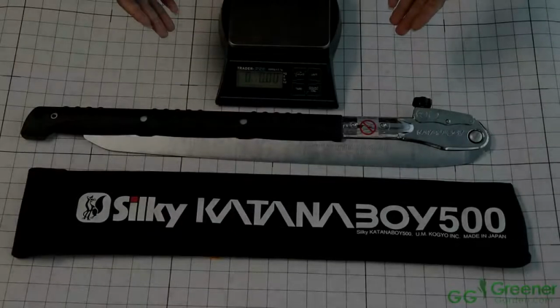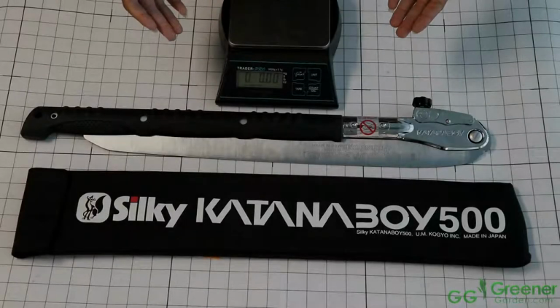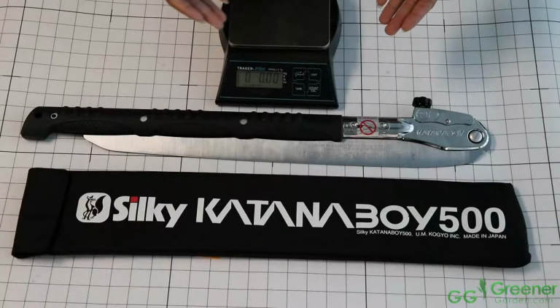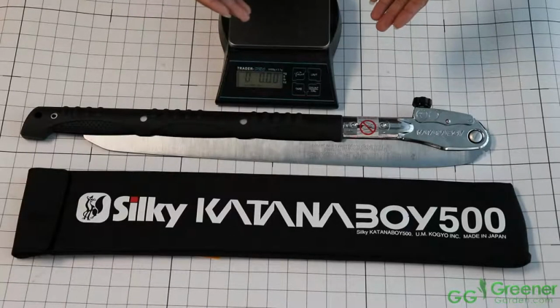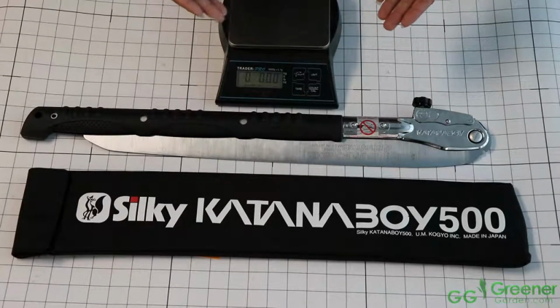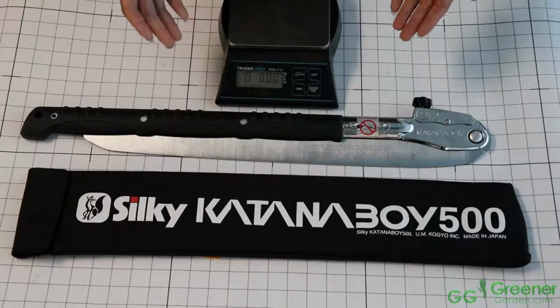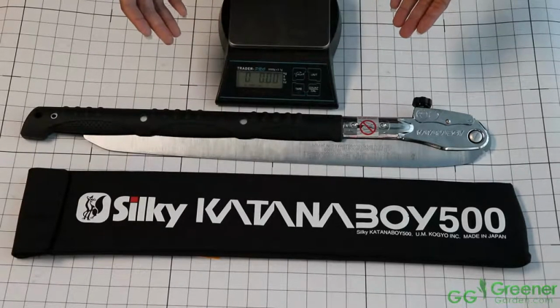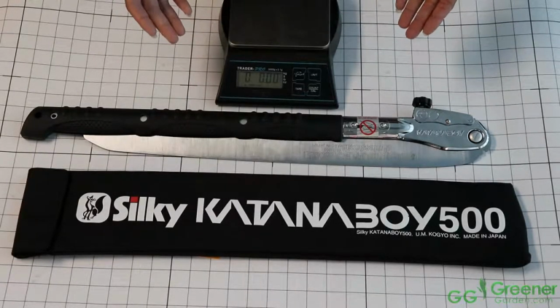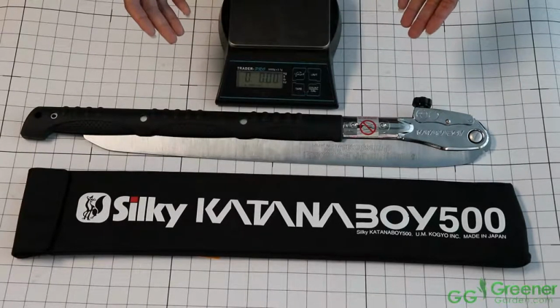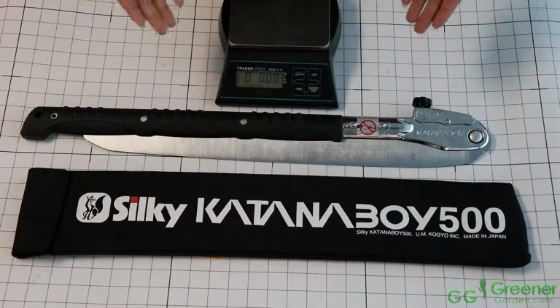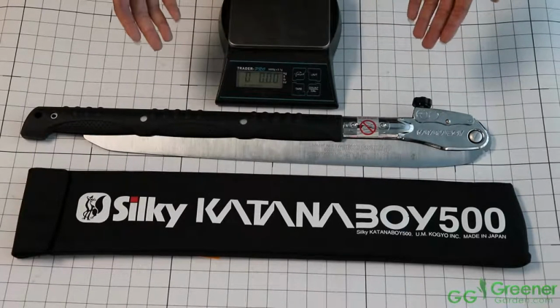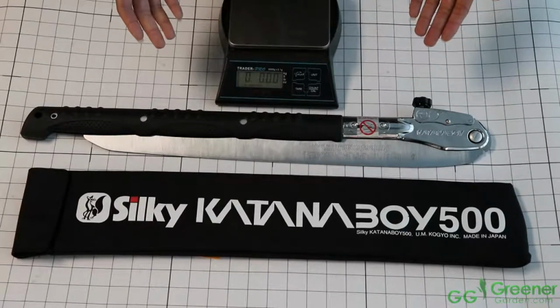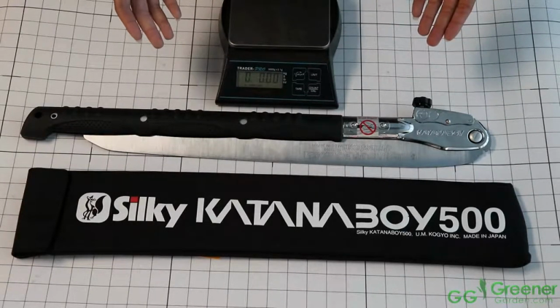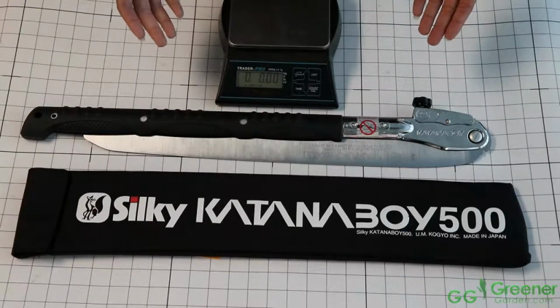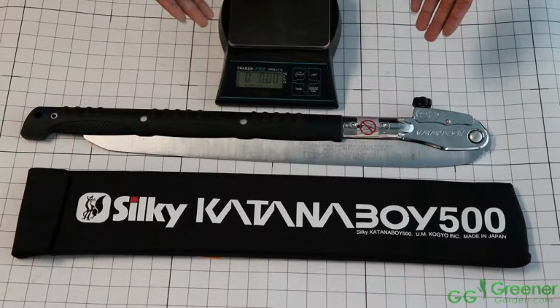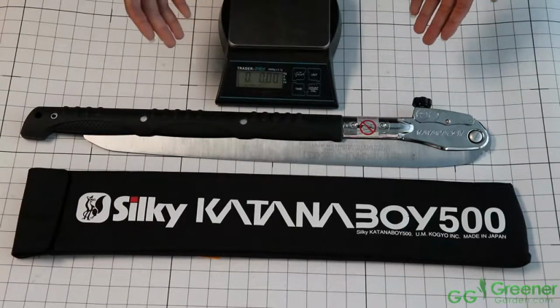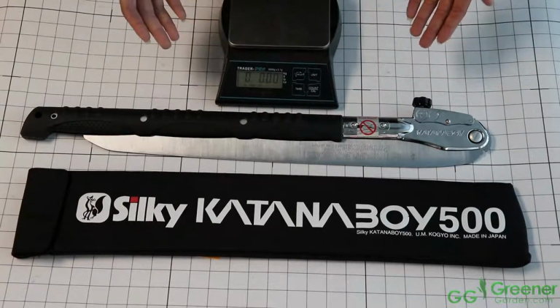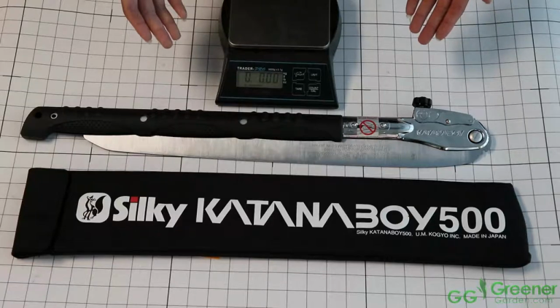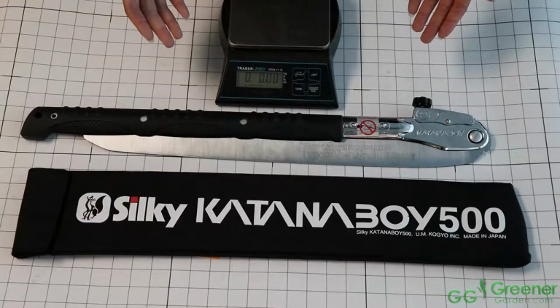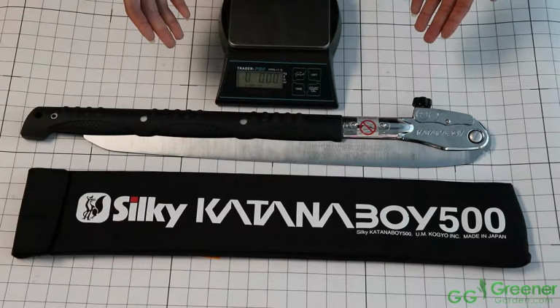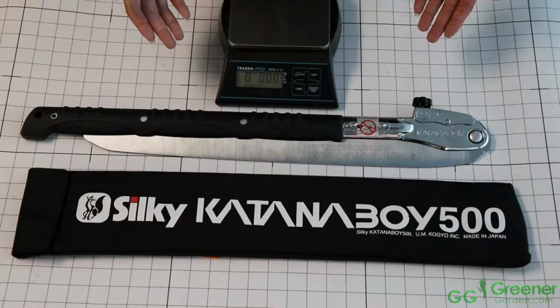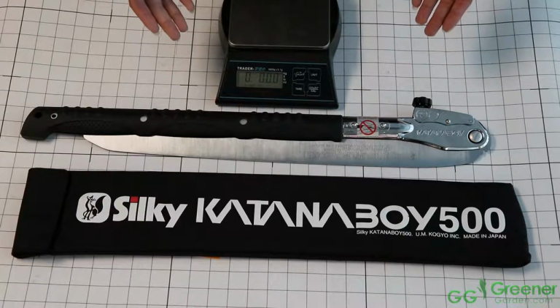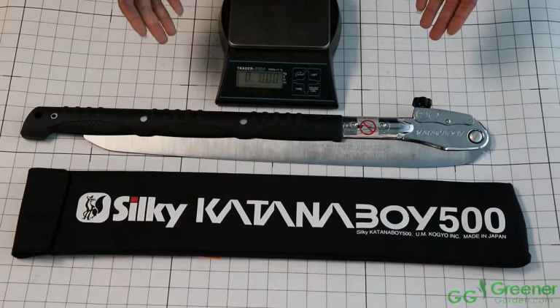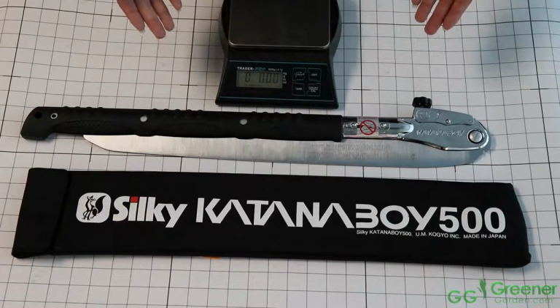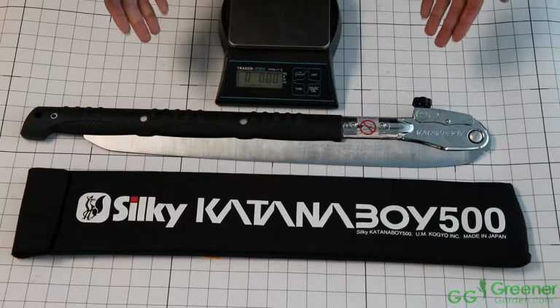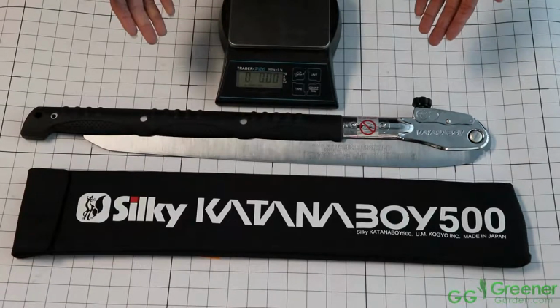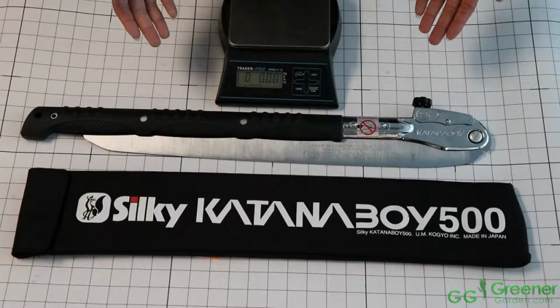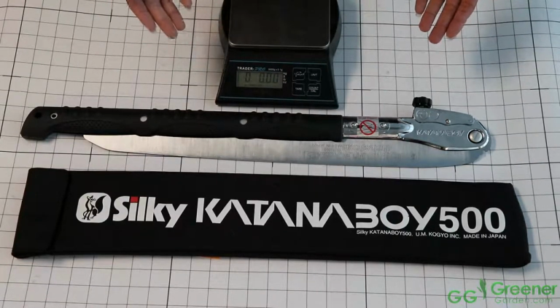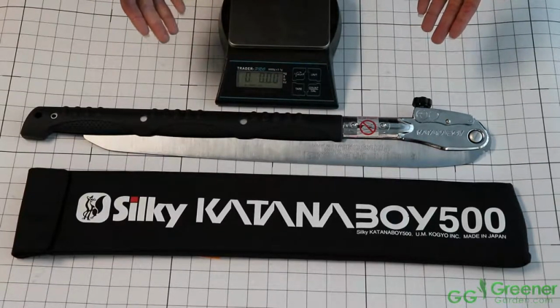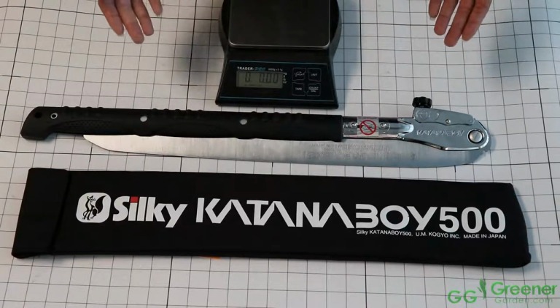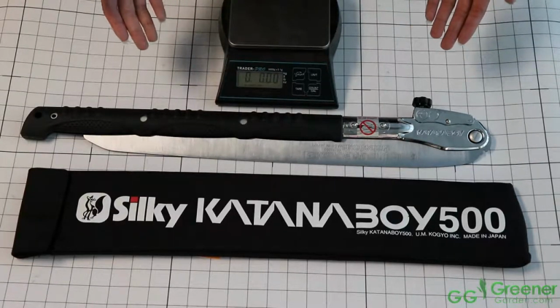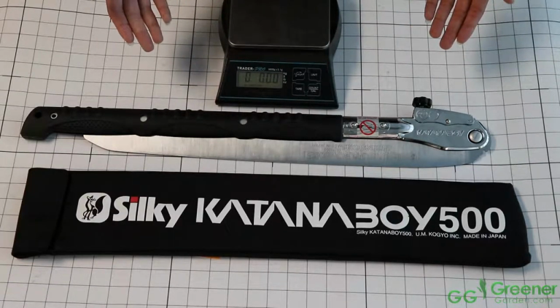Today we have a monster of a saw, the Katana Boy. This scary-looking saw is made by Silky Saw, a Japan-based company.